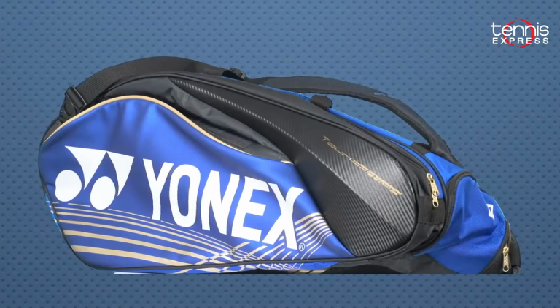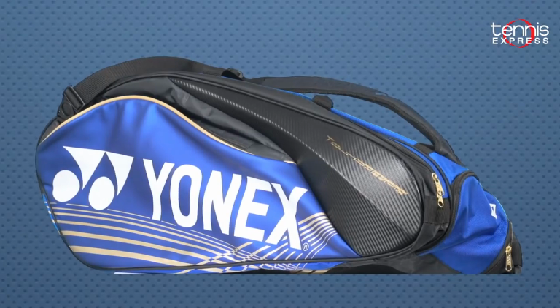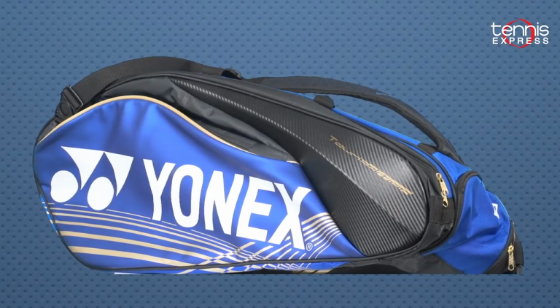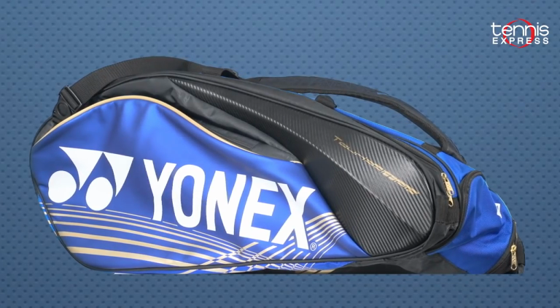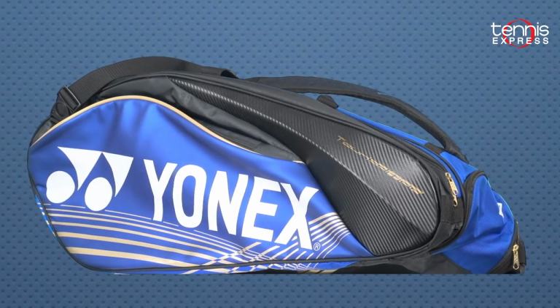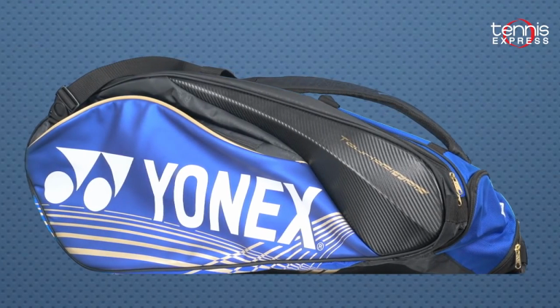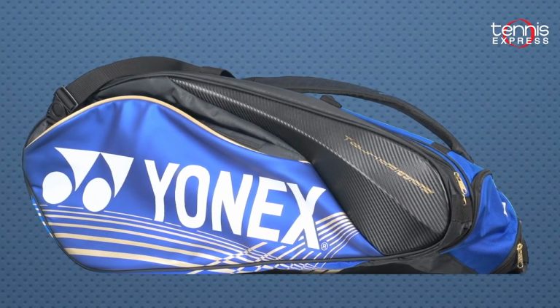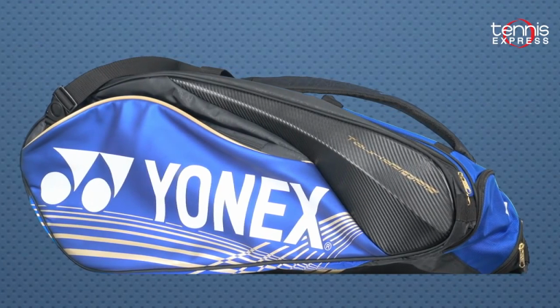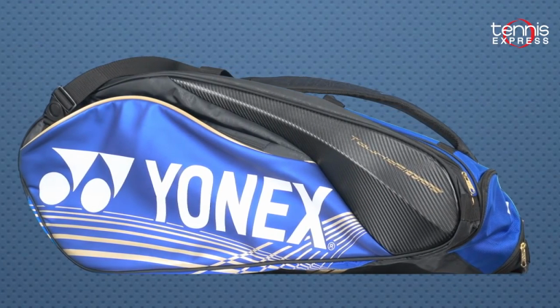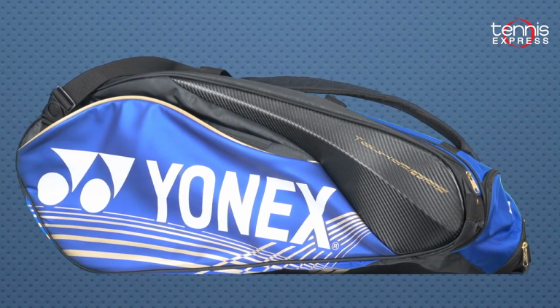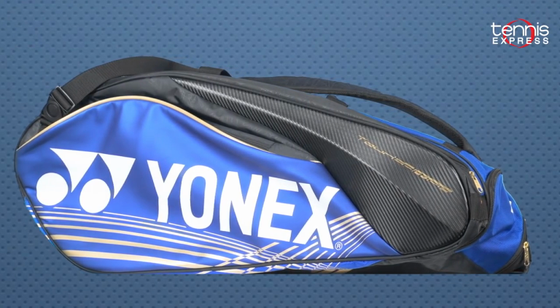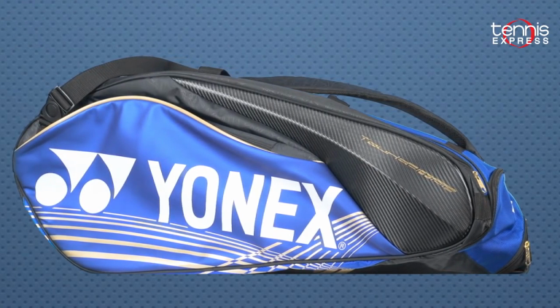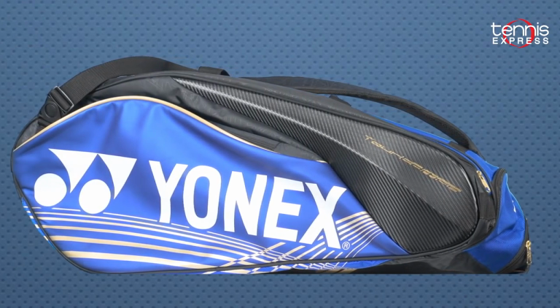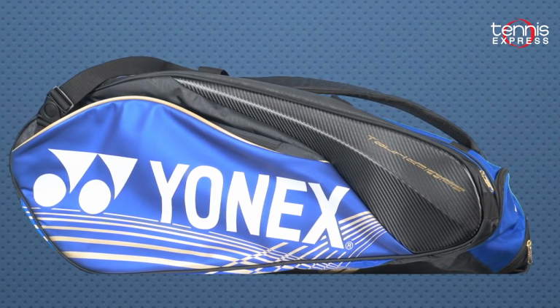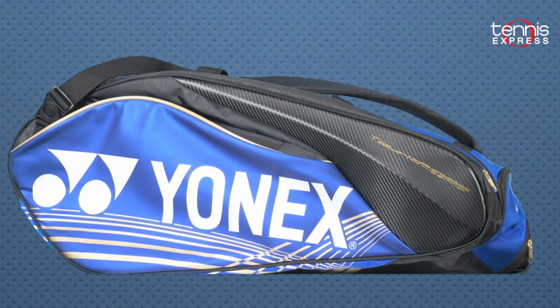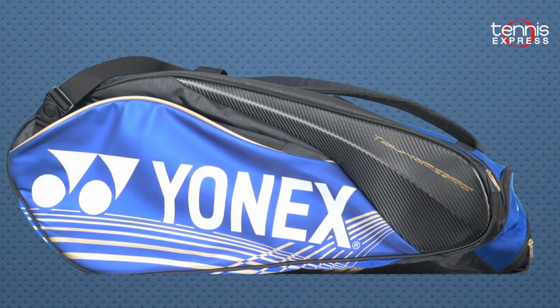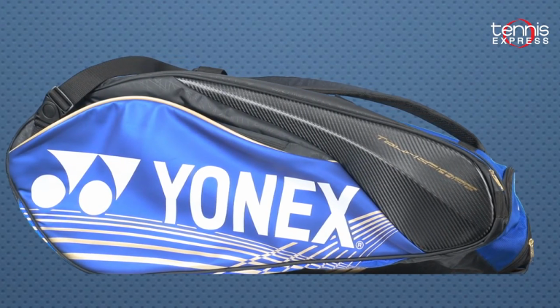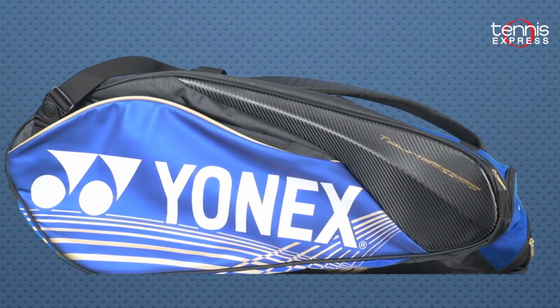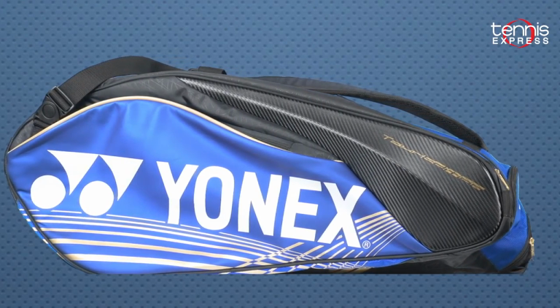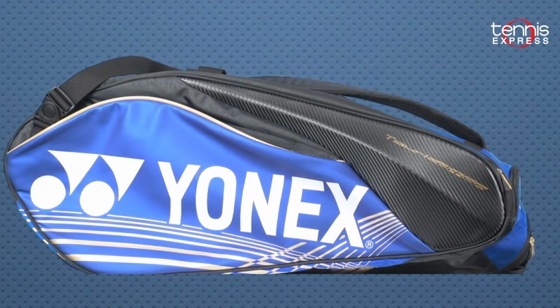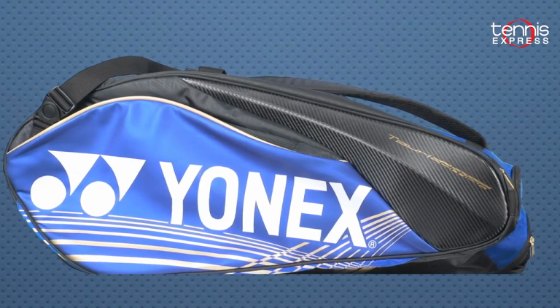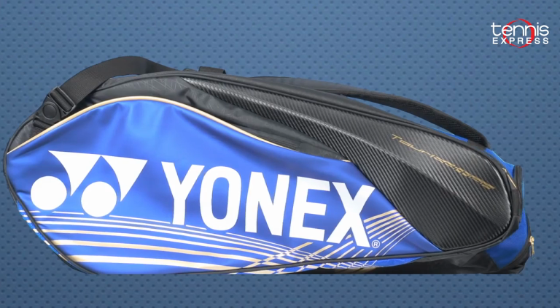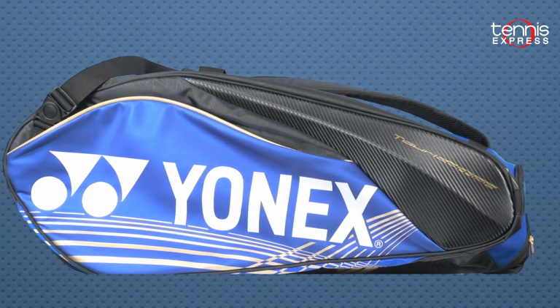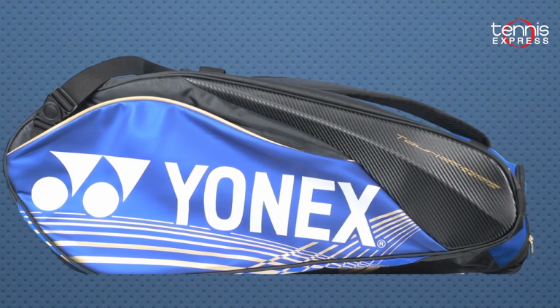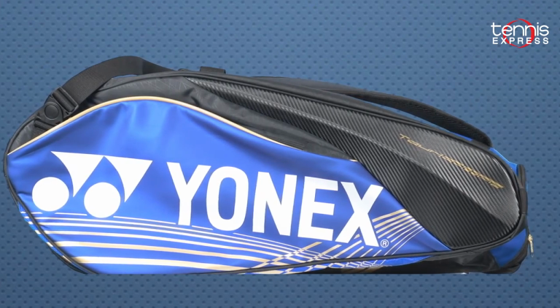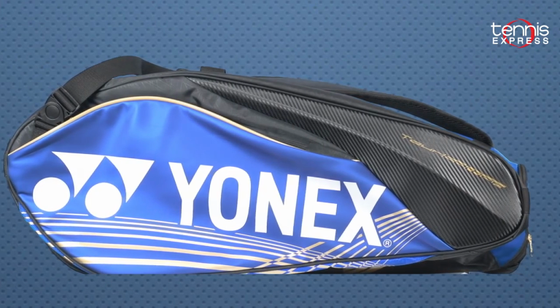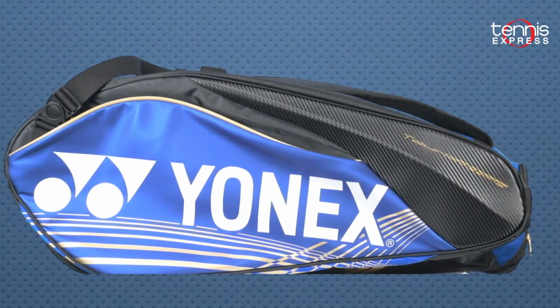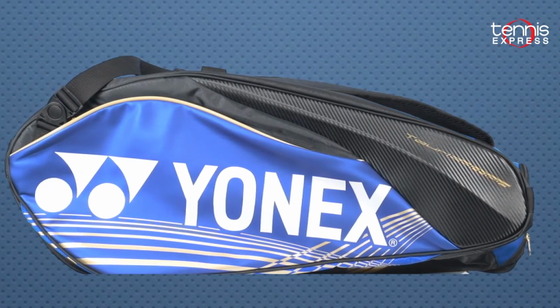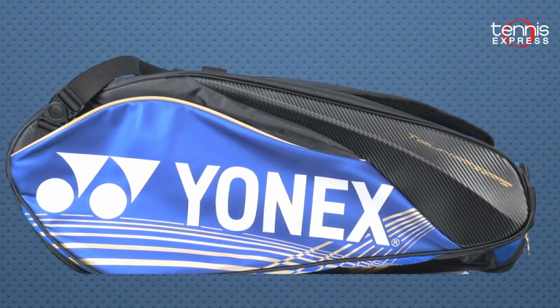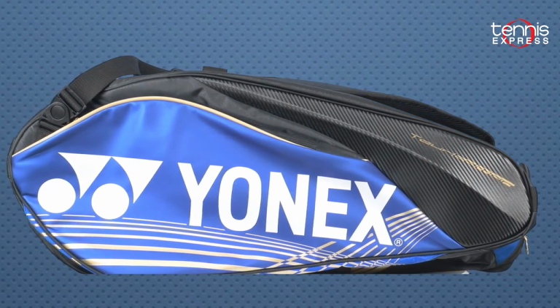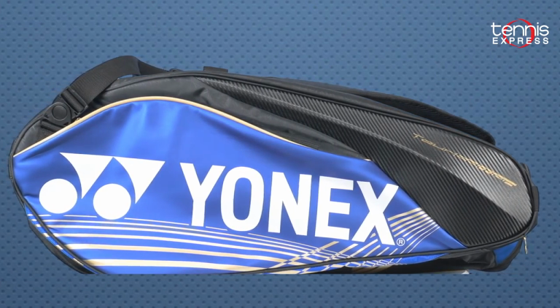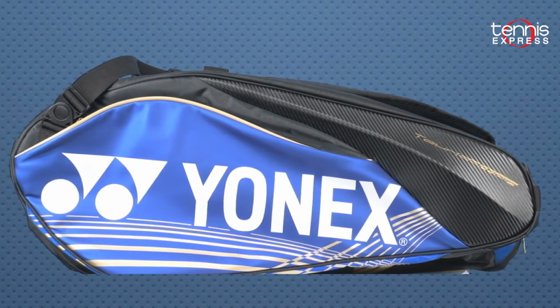She'll carry her racquets in the Yonex Pro 9-pack racquet bag. I'll bet there's even enough storage space left over in that roomy bag for a trophy cup or two.